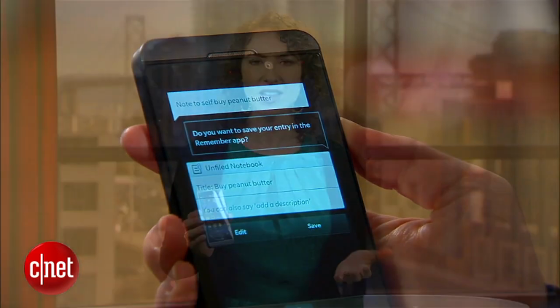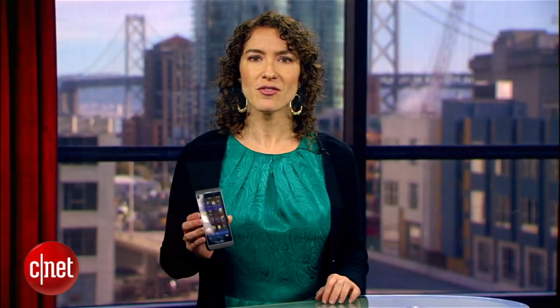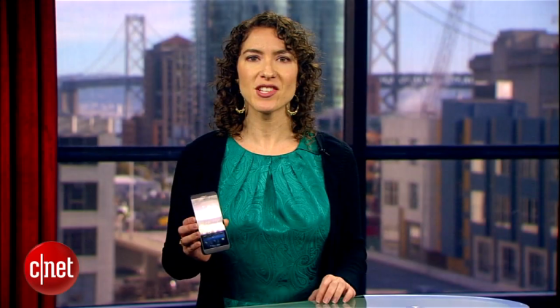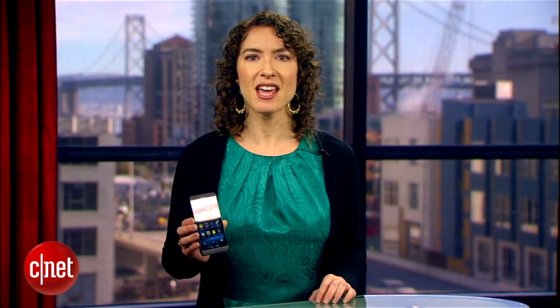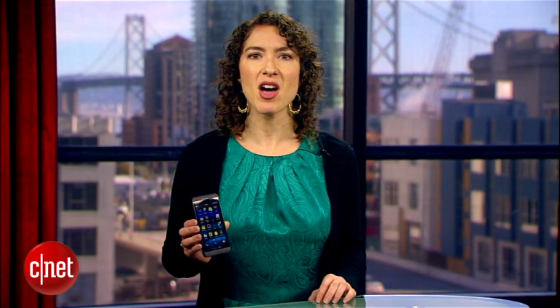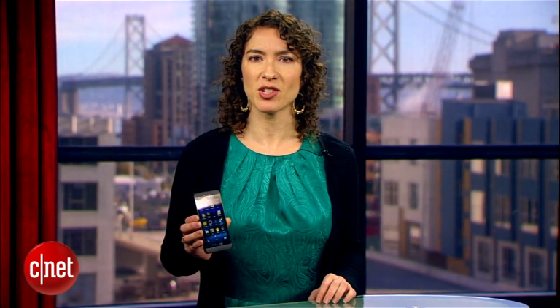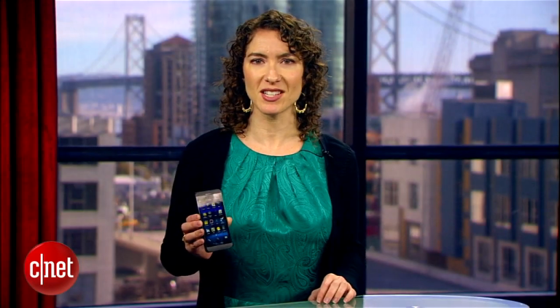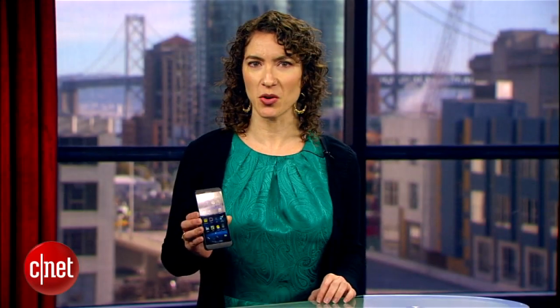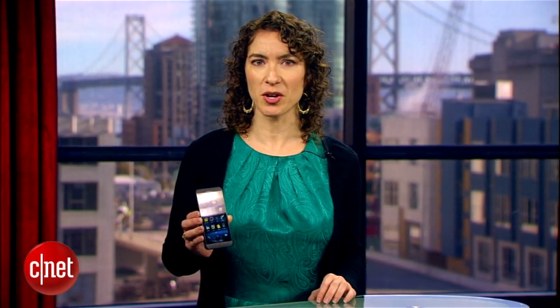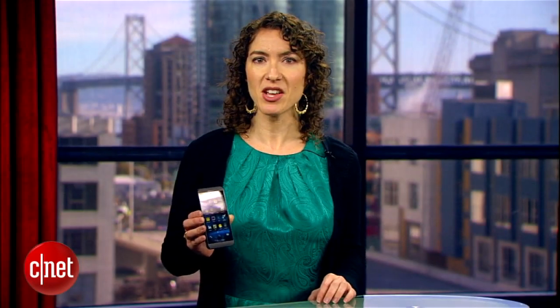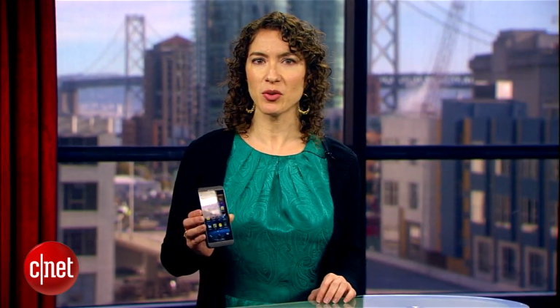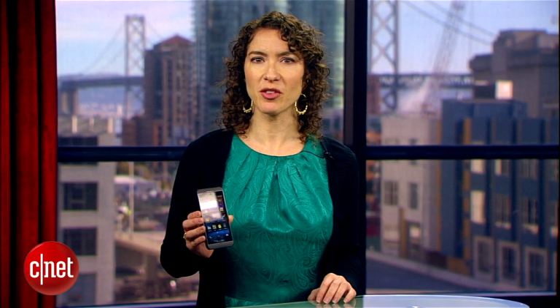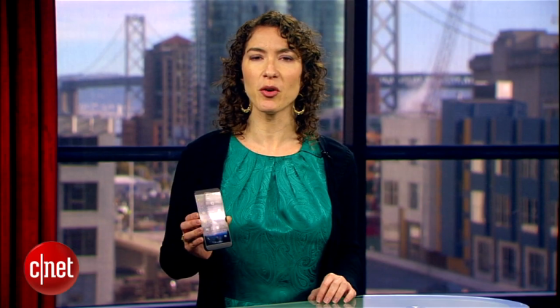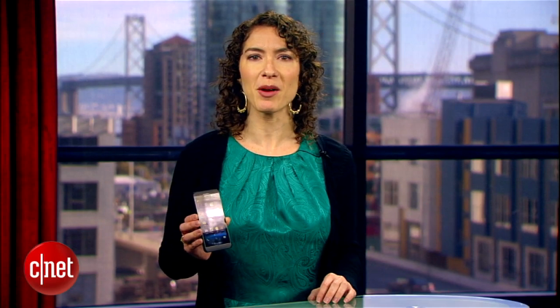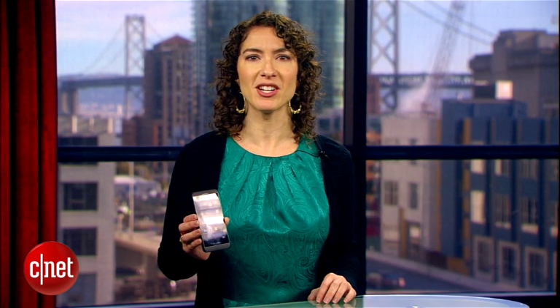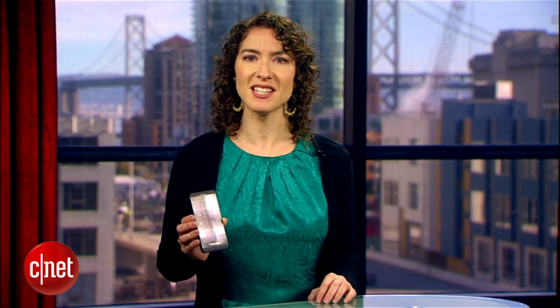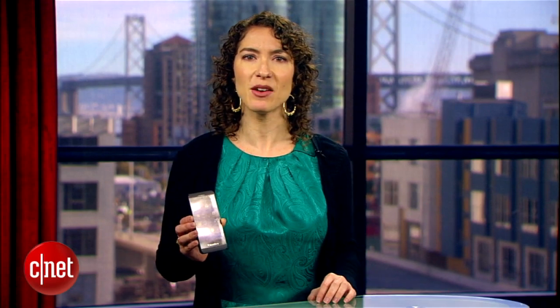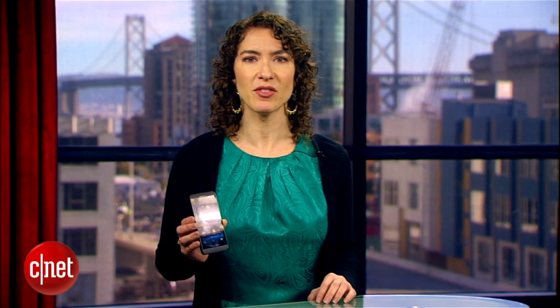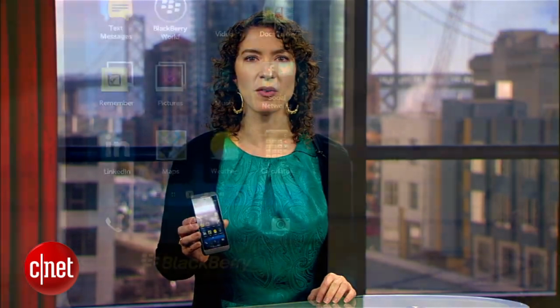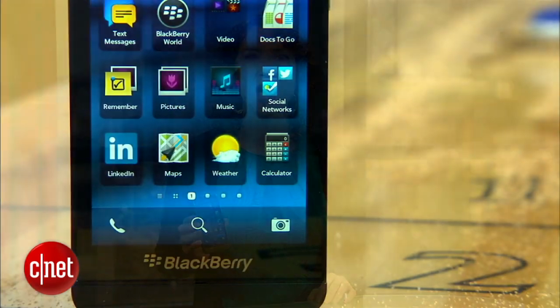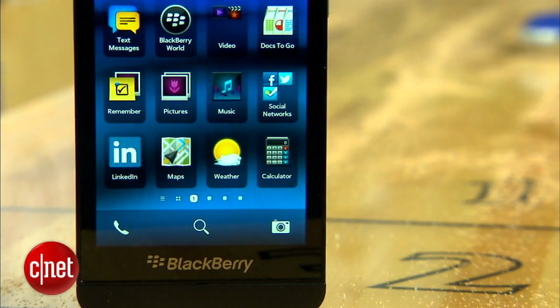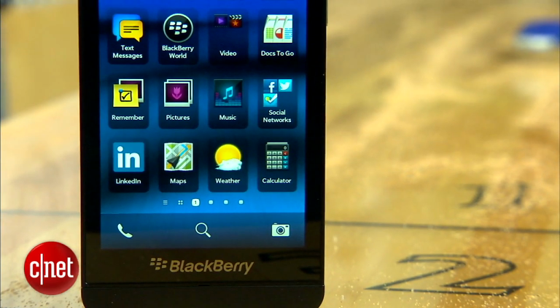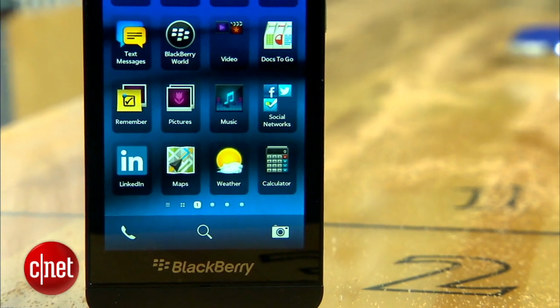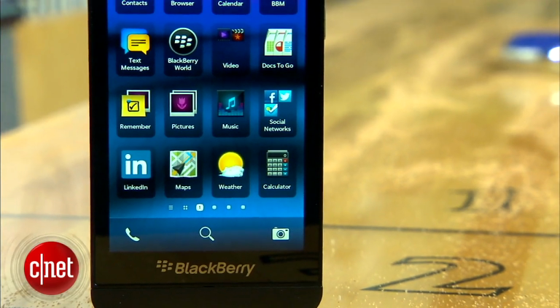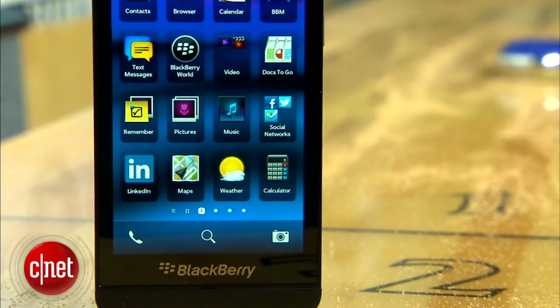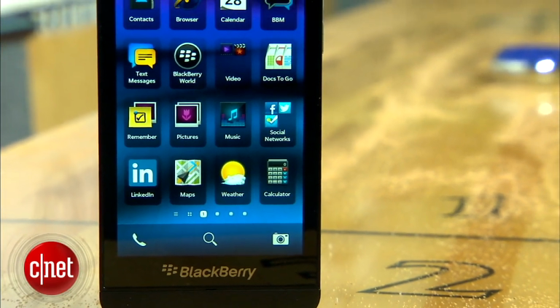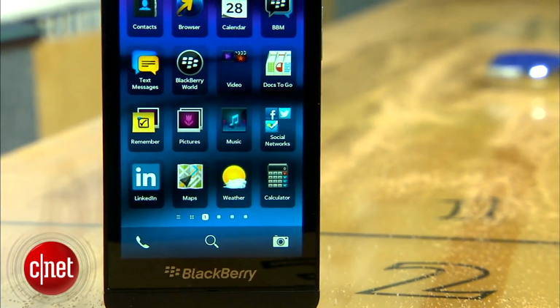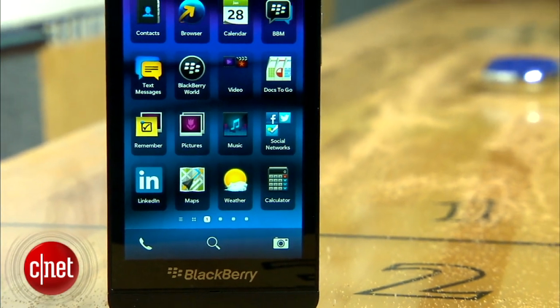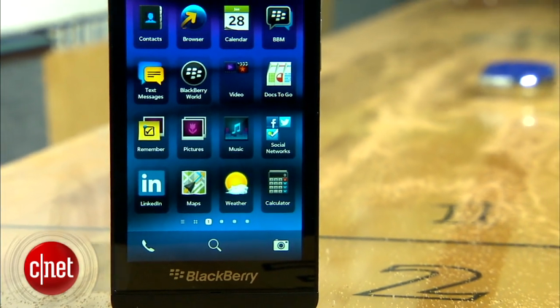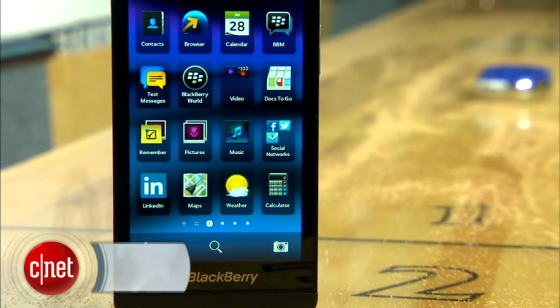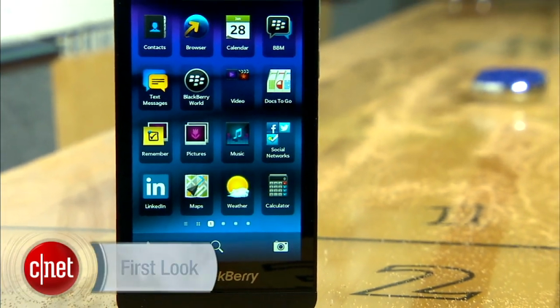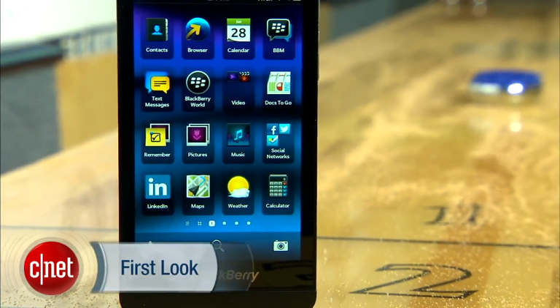For CNET, I'm Jessica Dahlcourt. You can read the full BlackBerry Z10 review and BlackBerry 10 OS reviews on CNET.com.